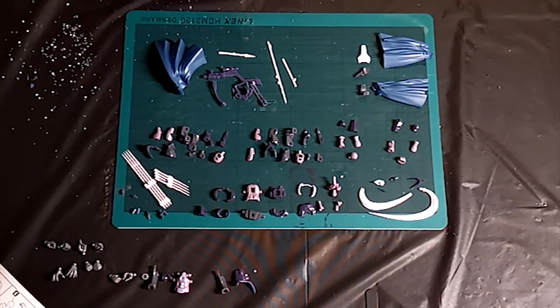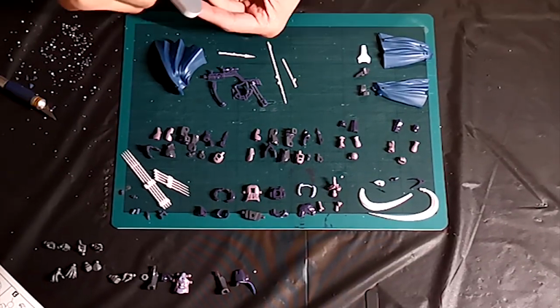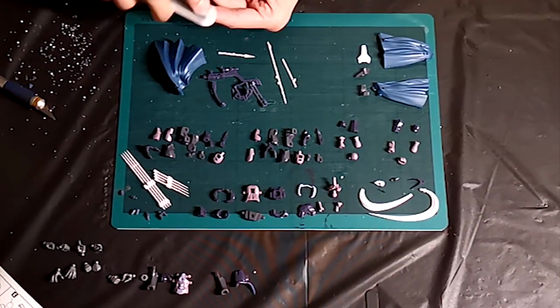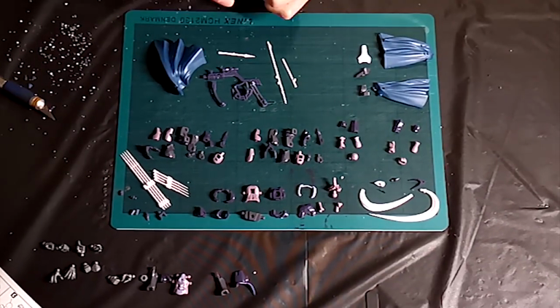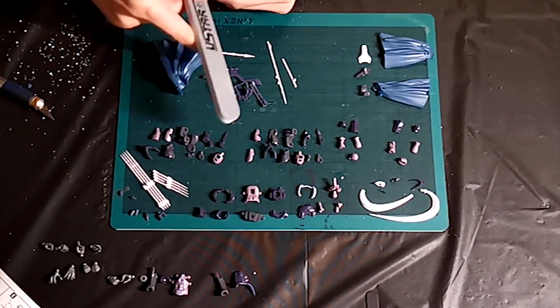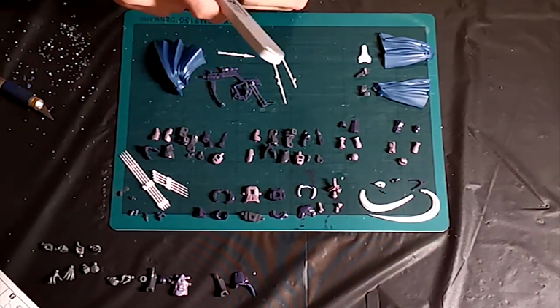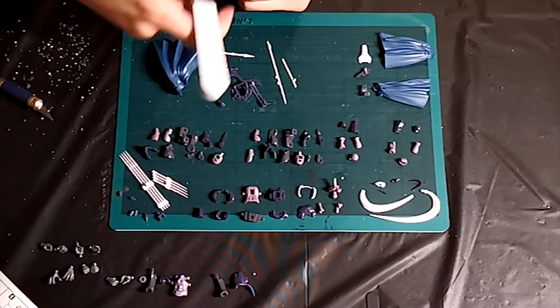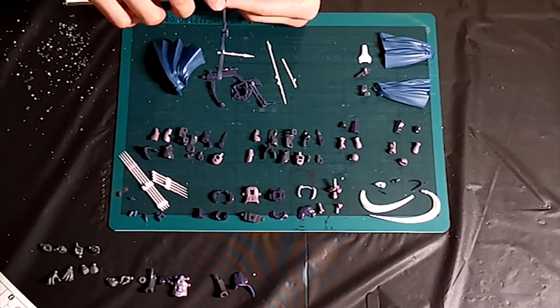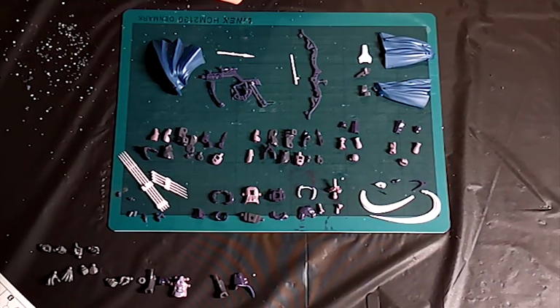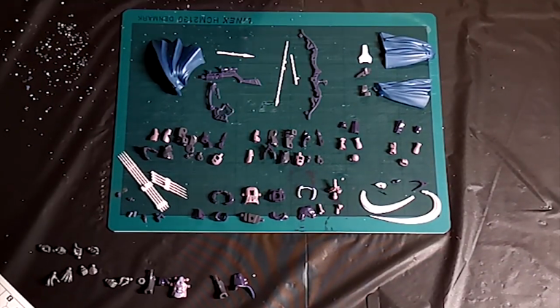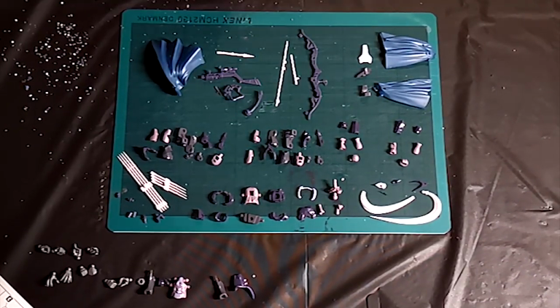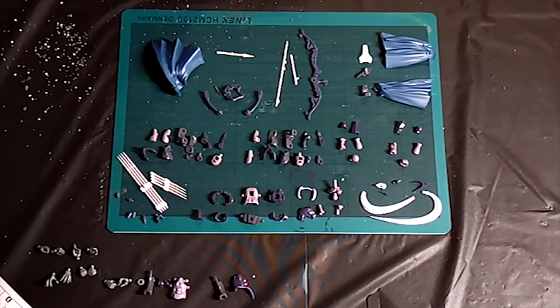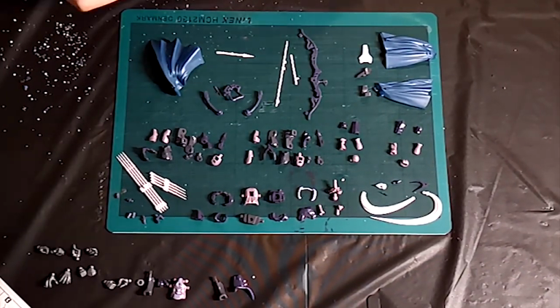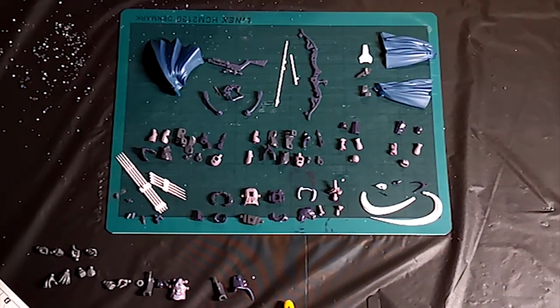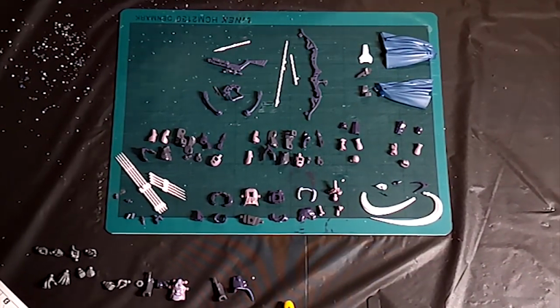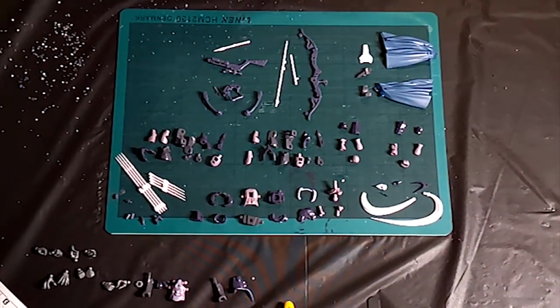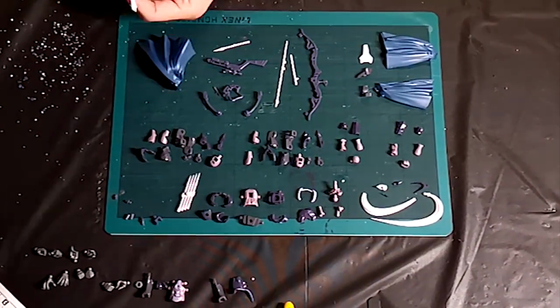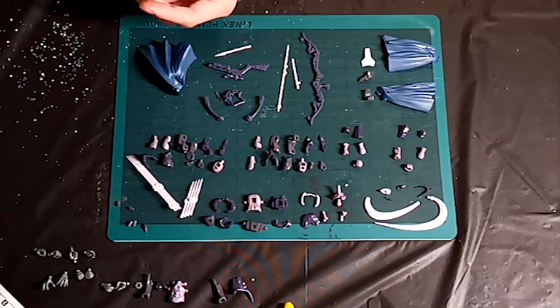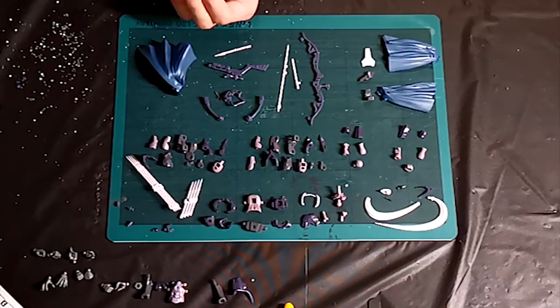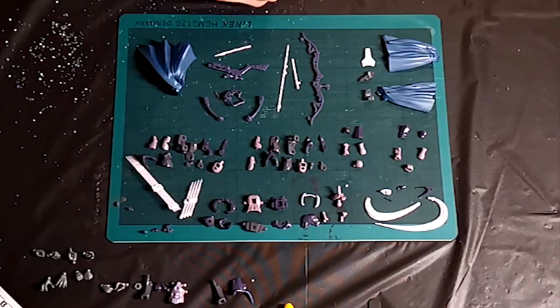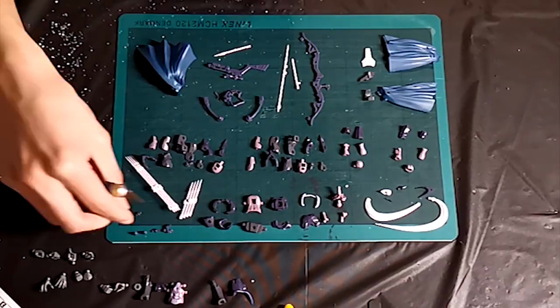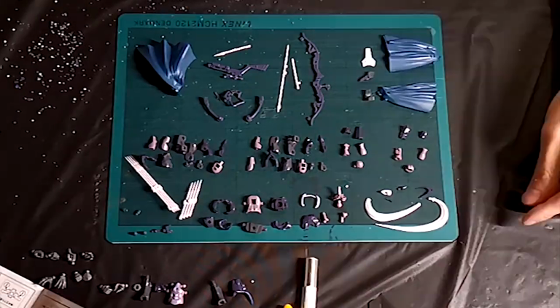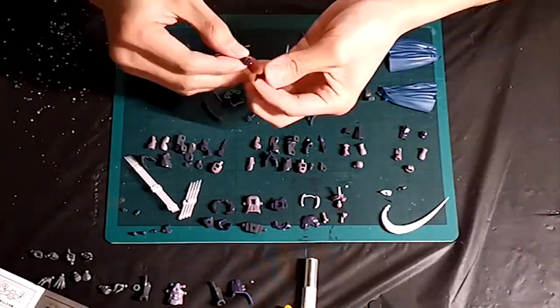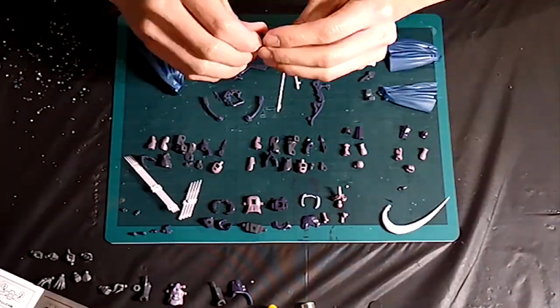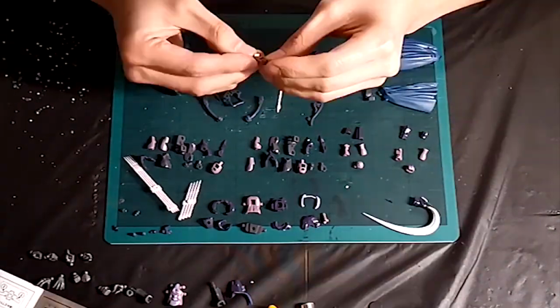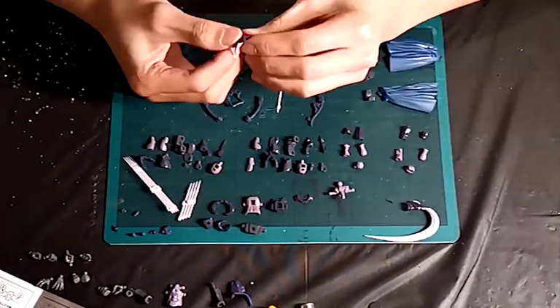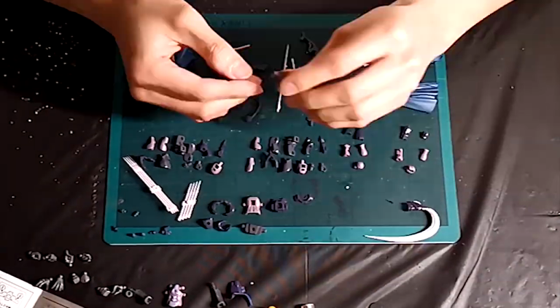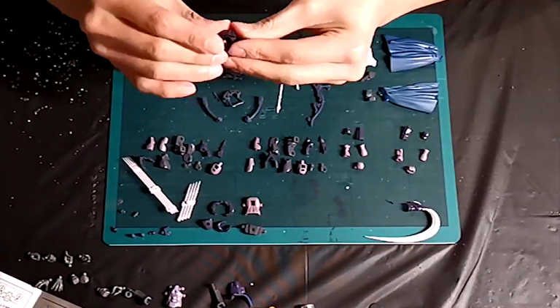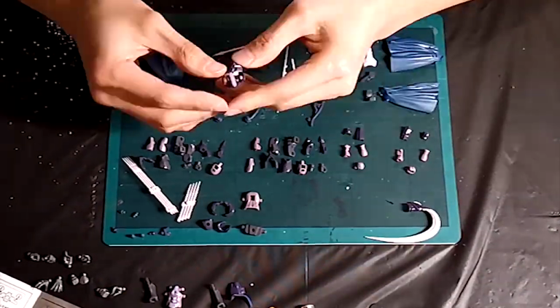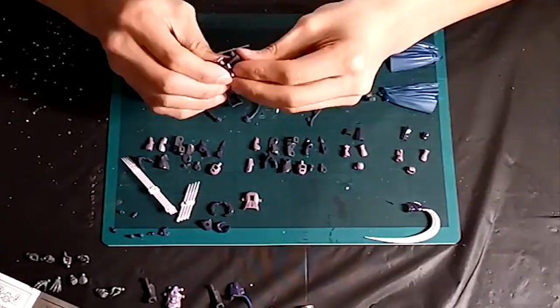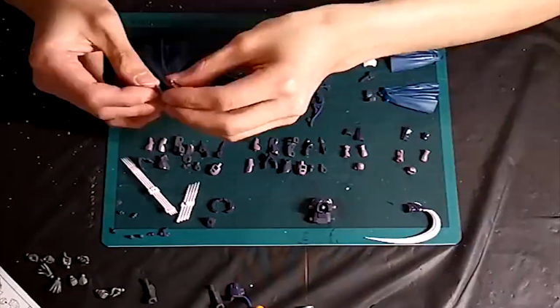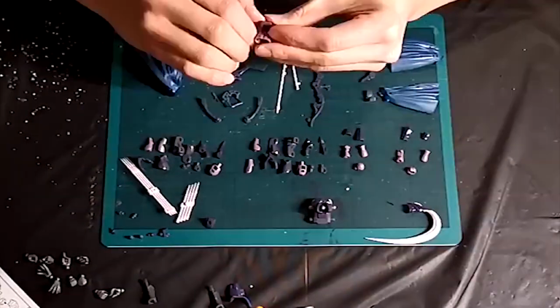There are some obvious nub marks here and there, which I will show you later as well. Besides that, it was really fun putting everything together.